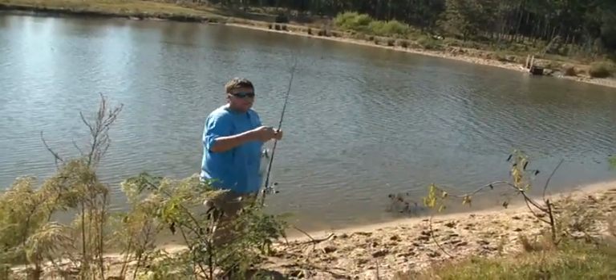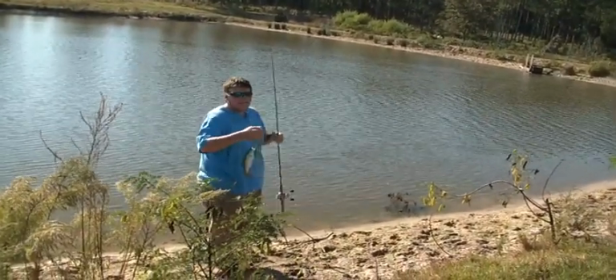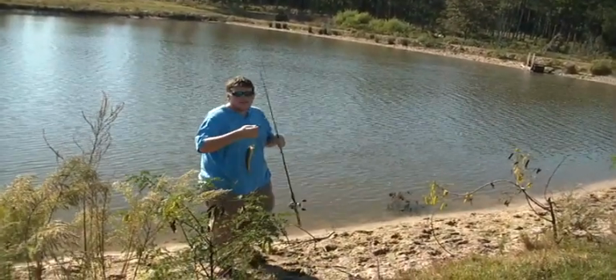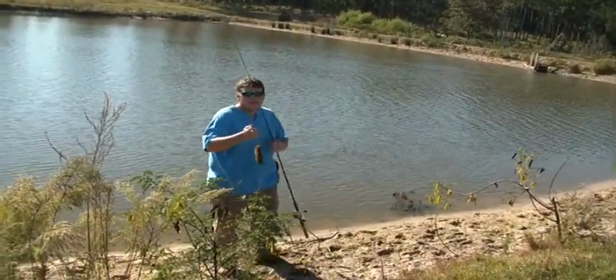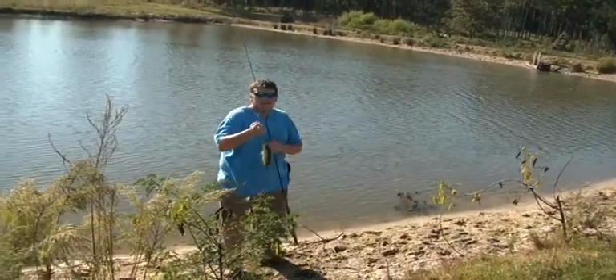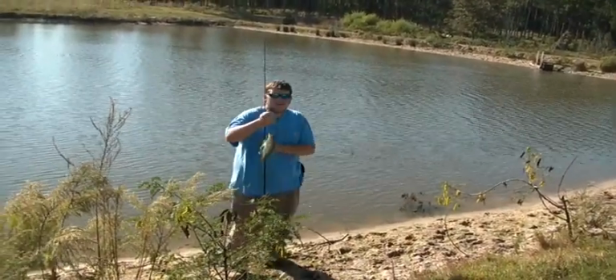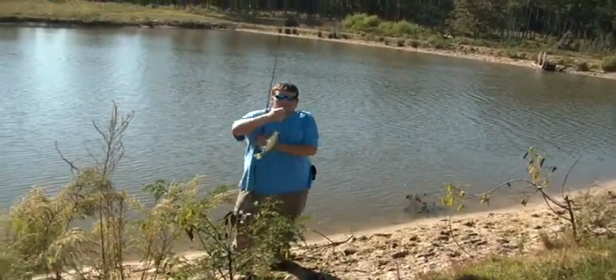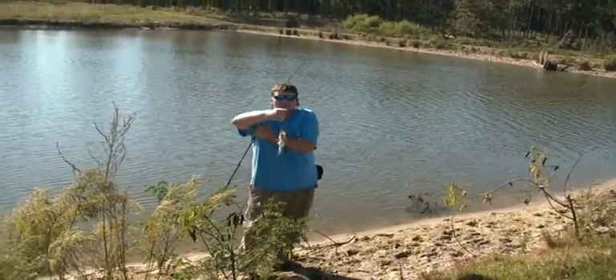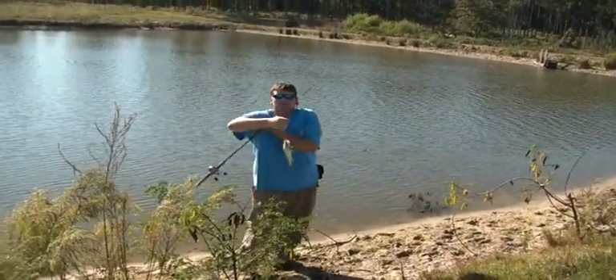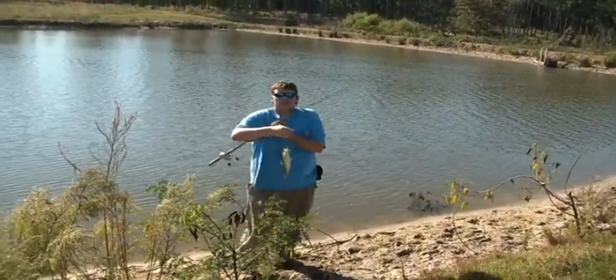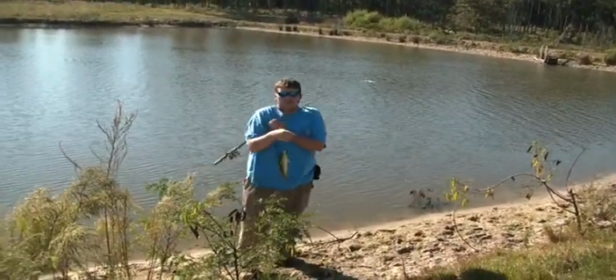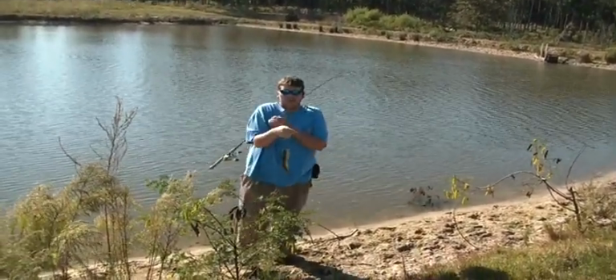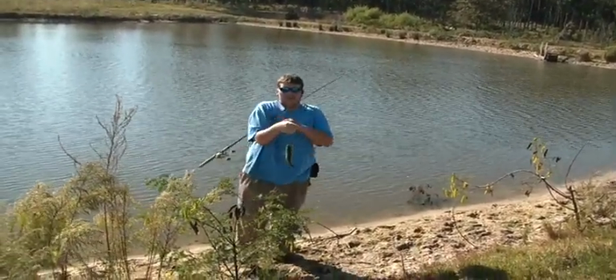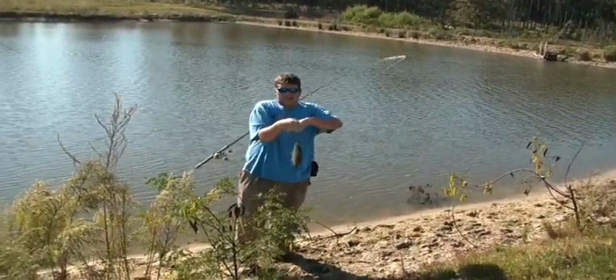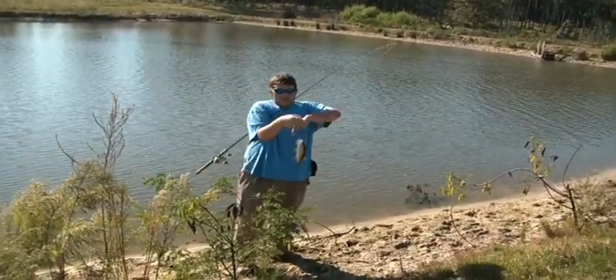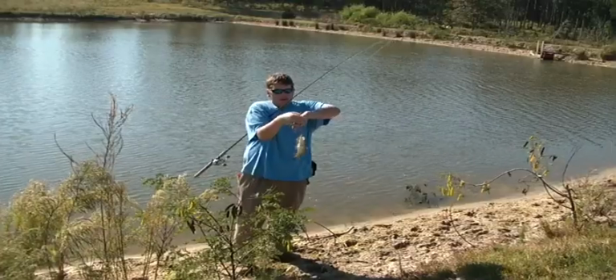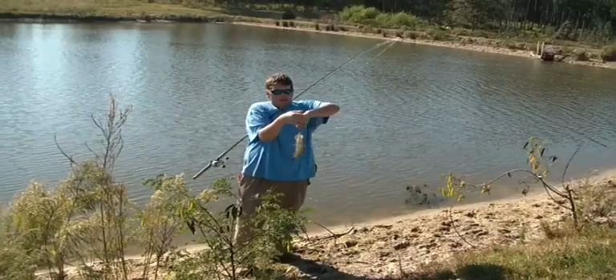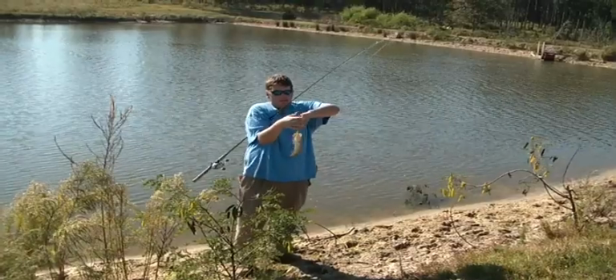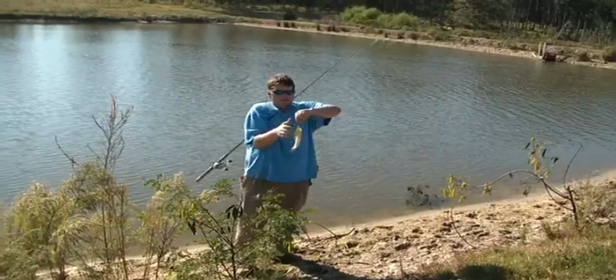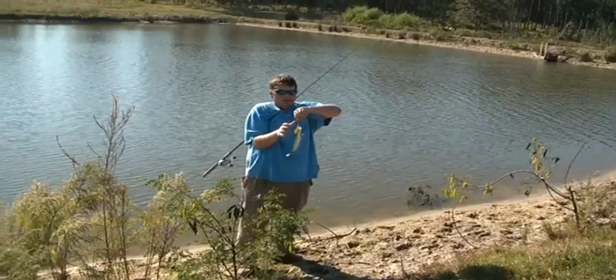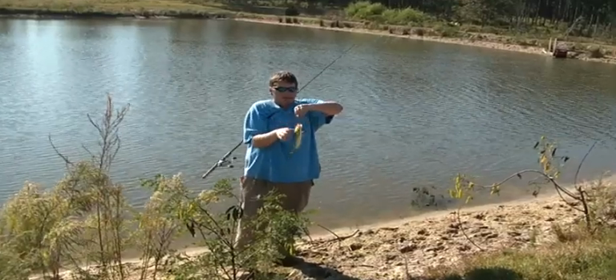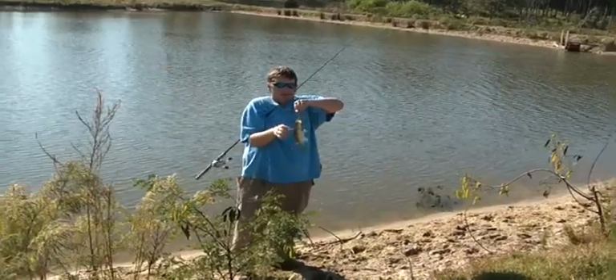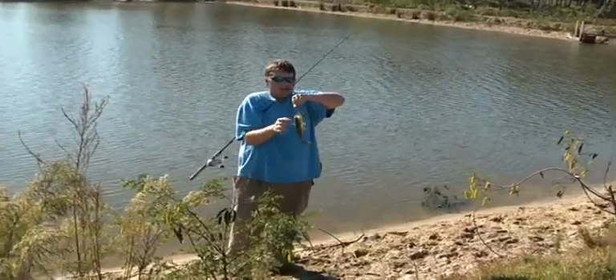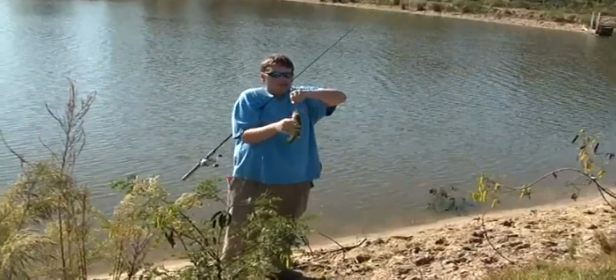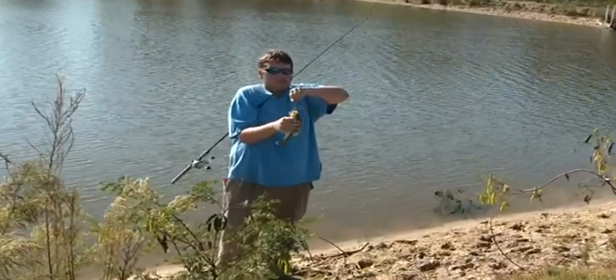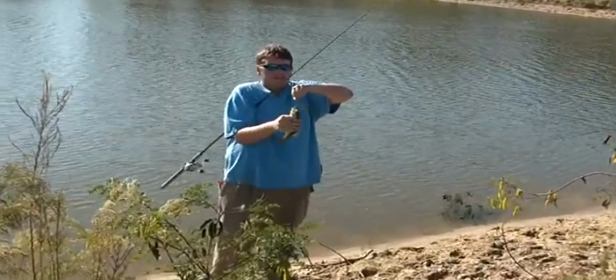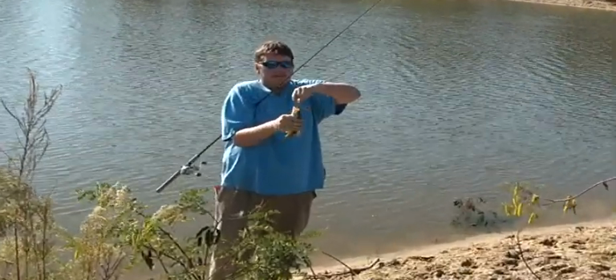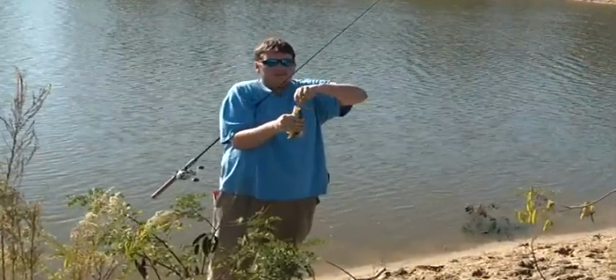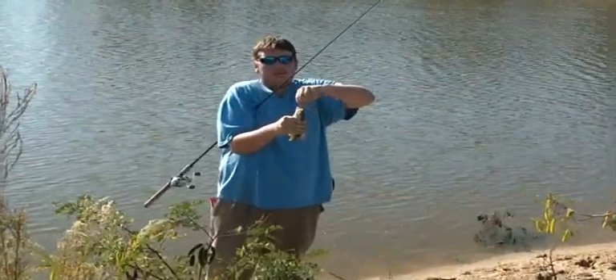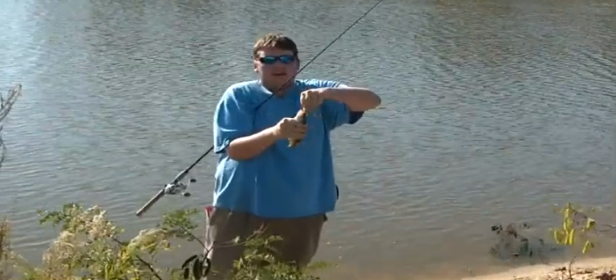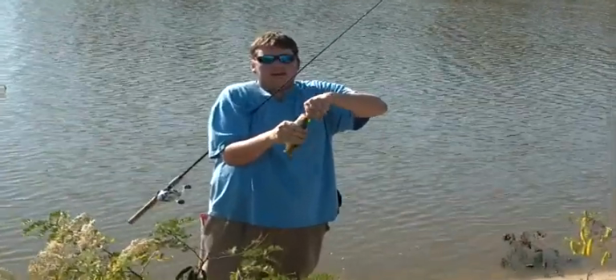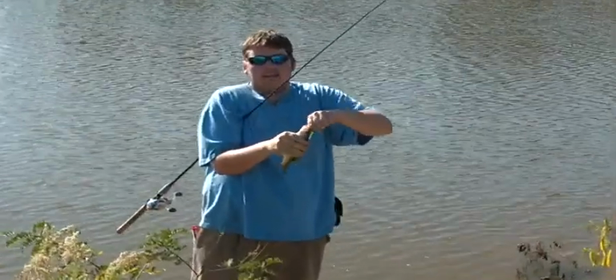Anyway, I wasted the hook set on this one. But yeah, that's why I wear blue shirts a lot — it blends into the sky.